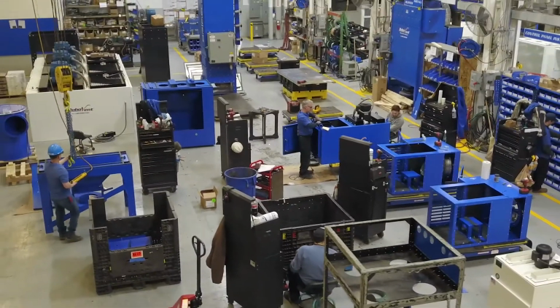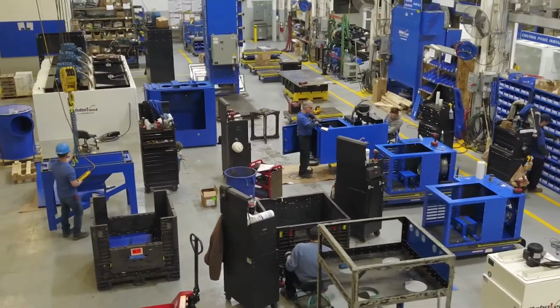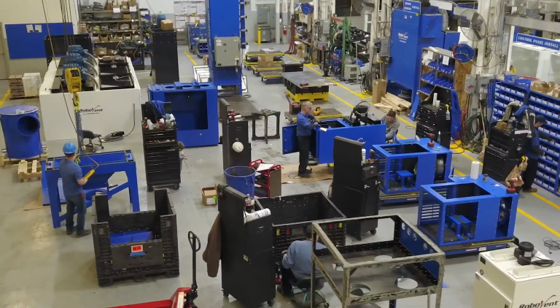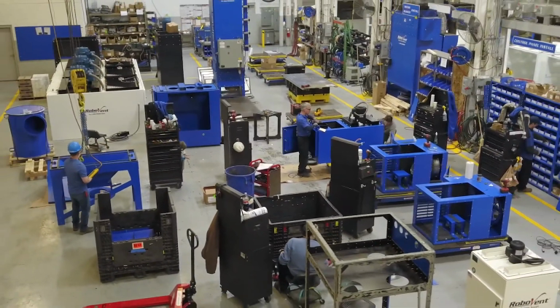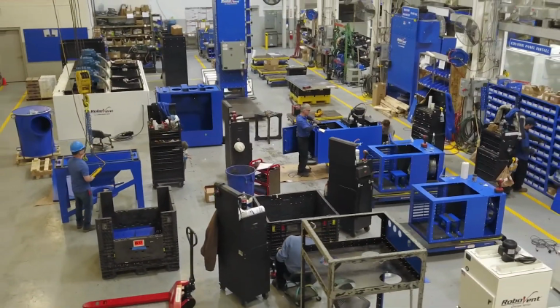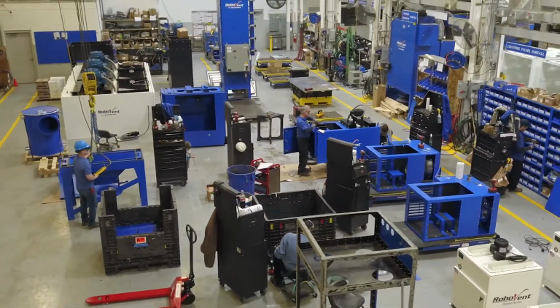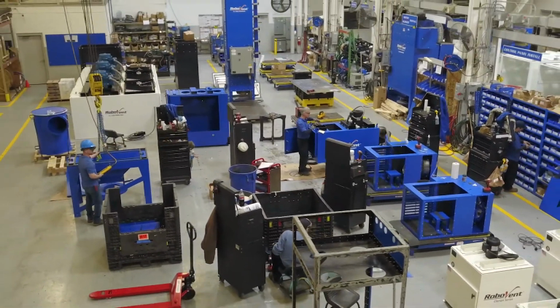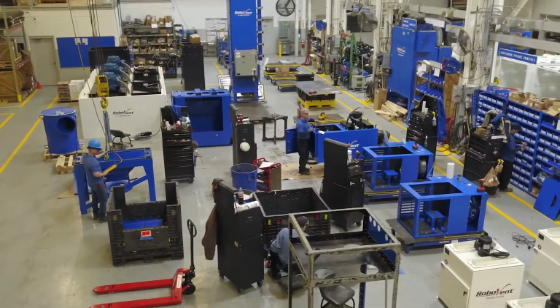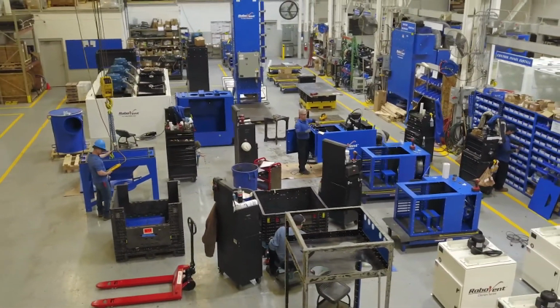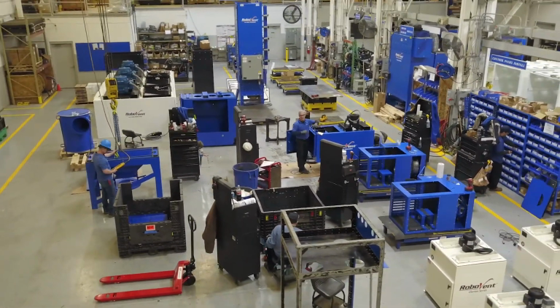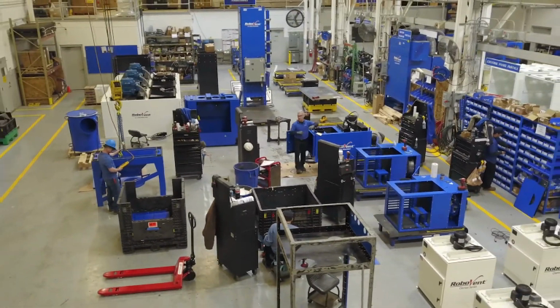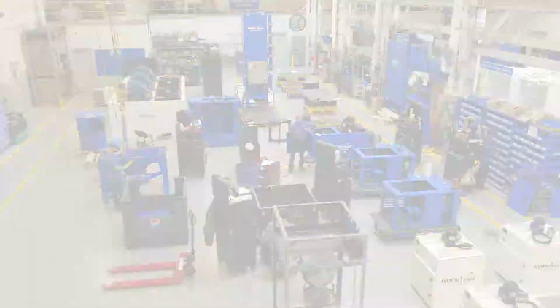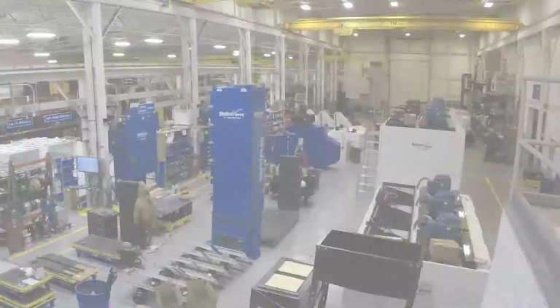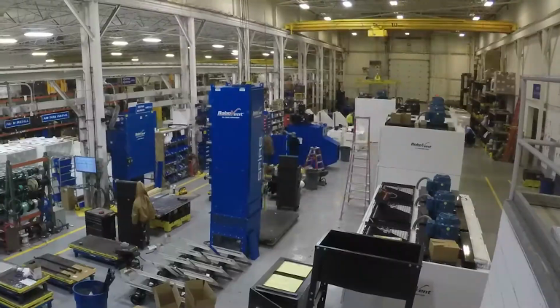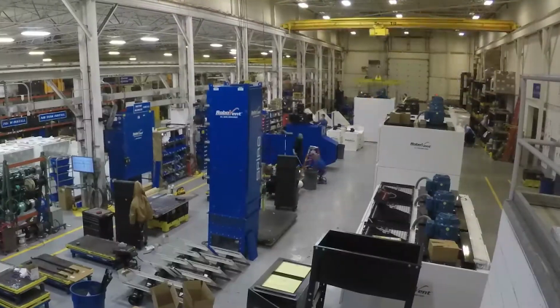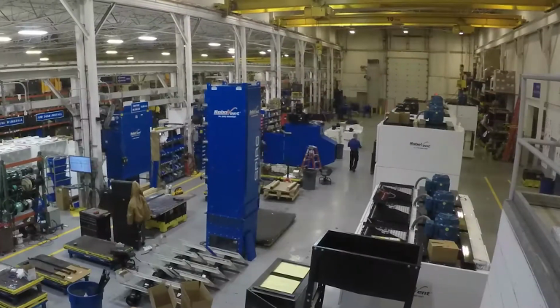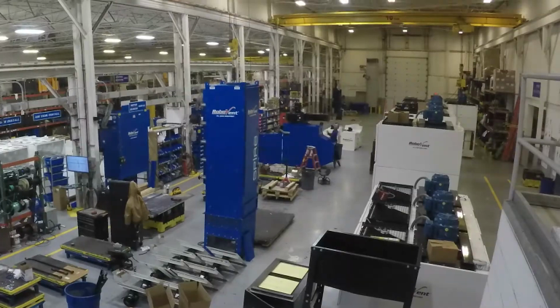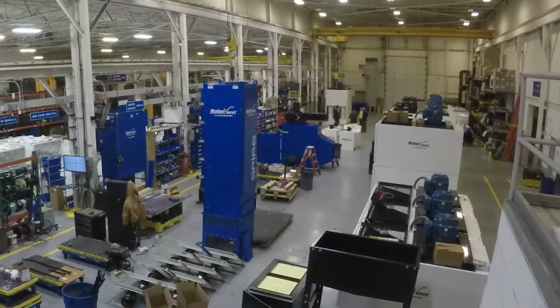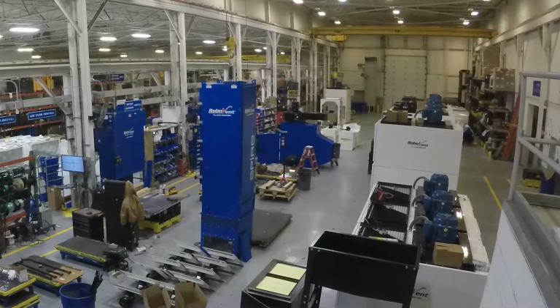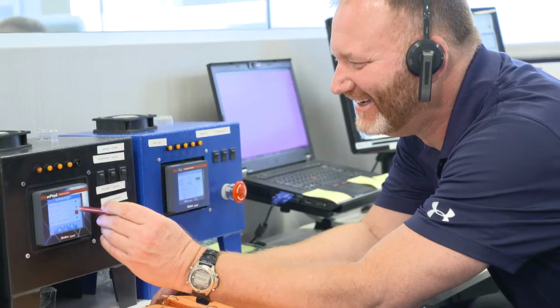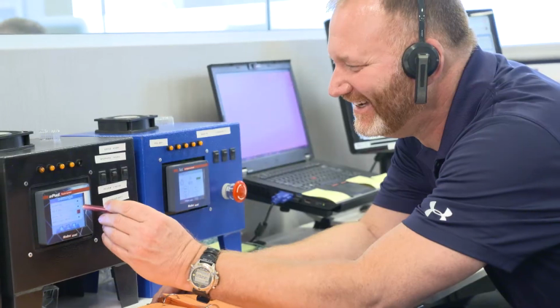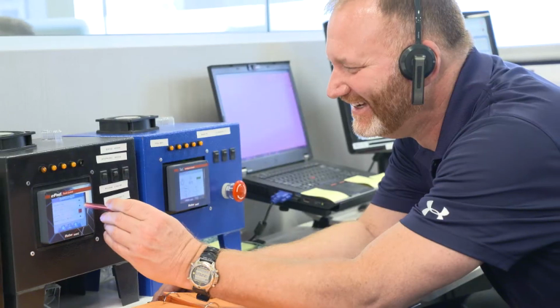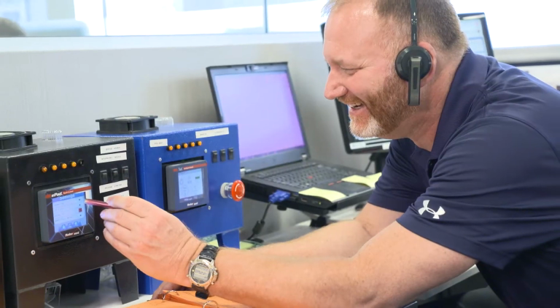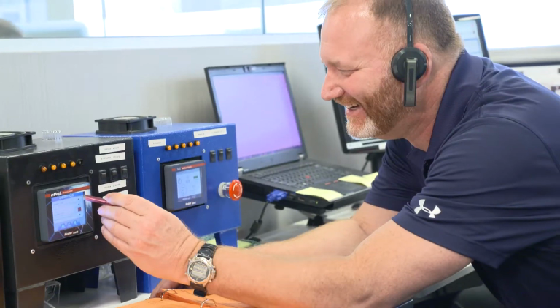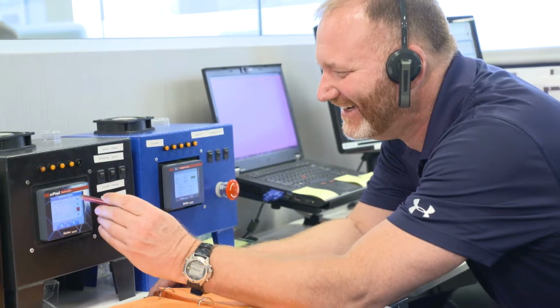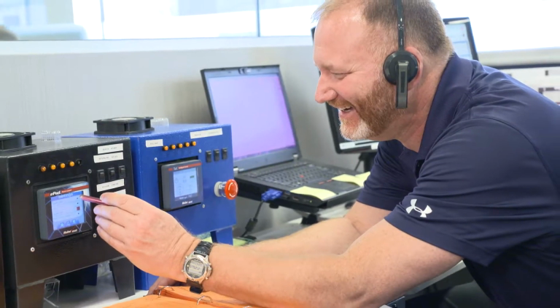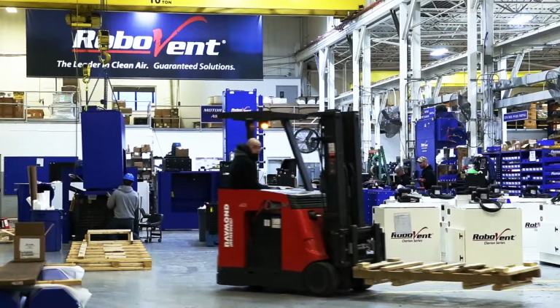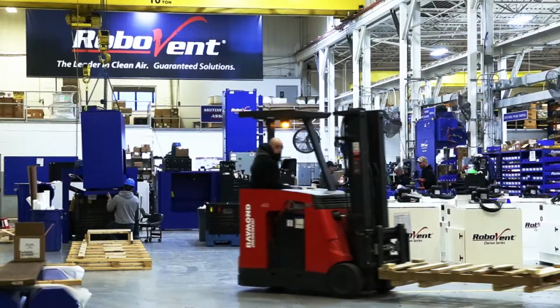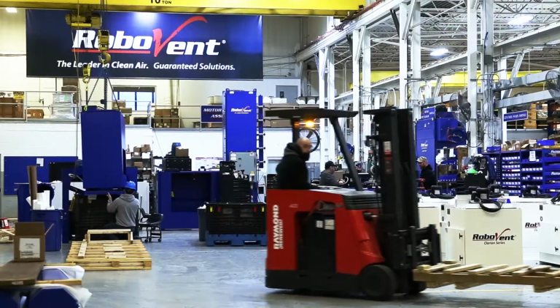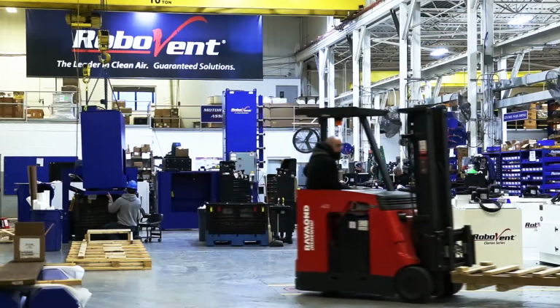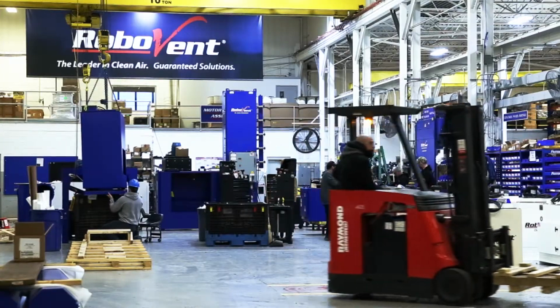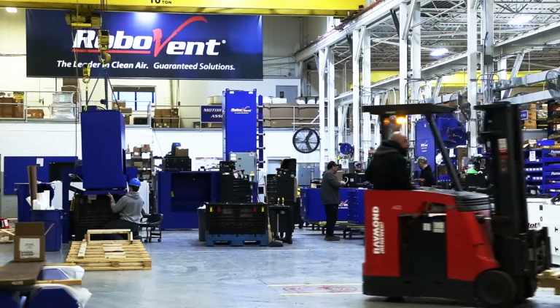RoboVent is your clean air partner. Fast answers. Friendly service. World class equipment.